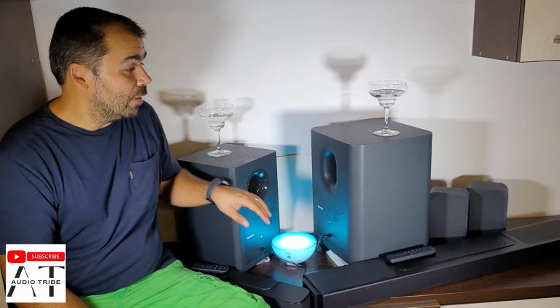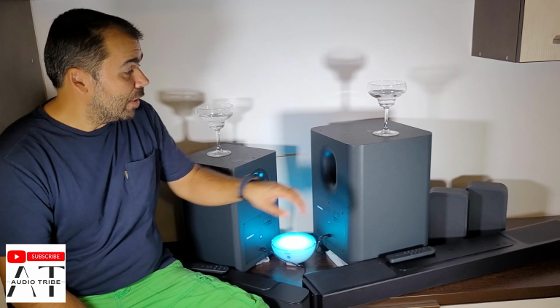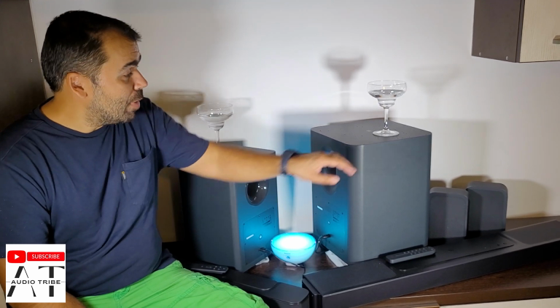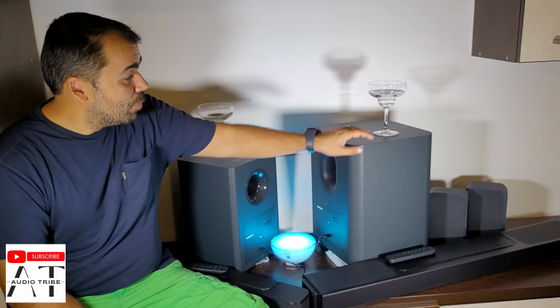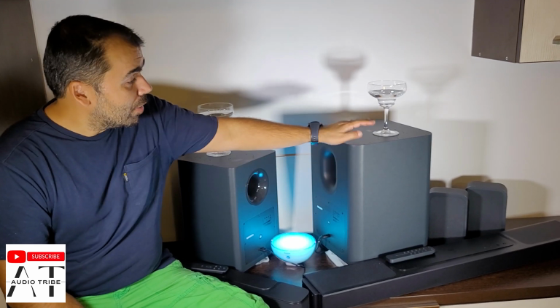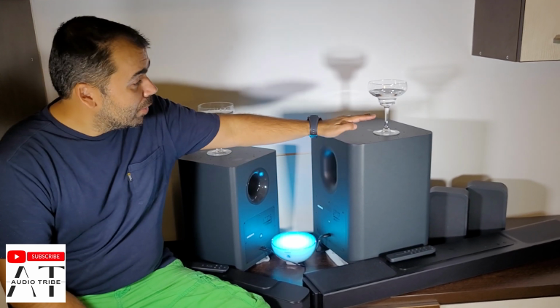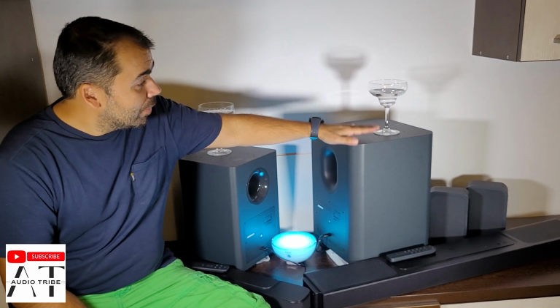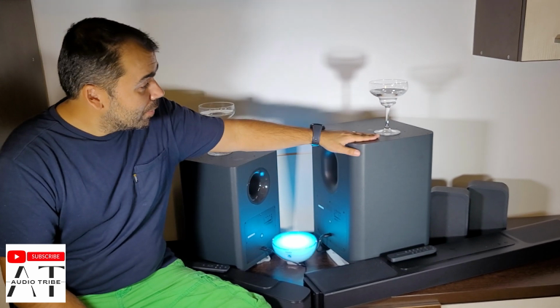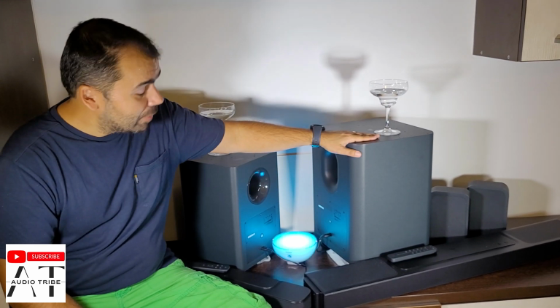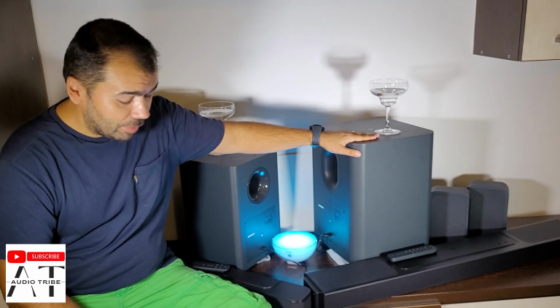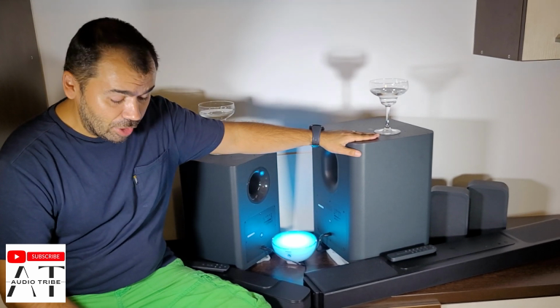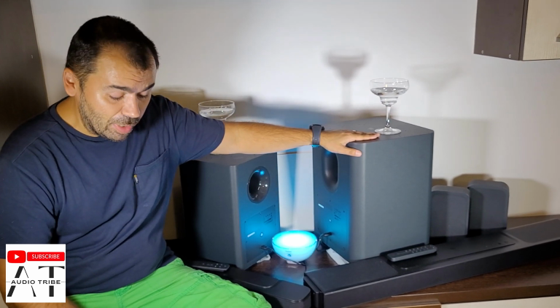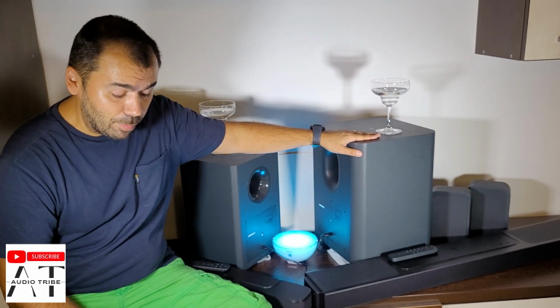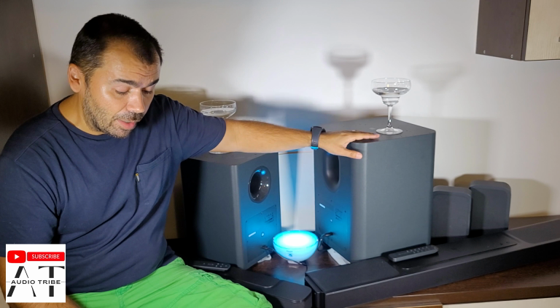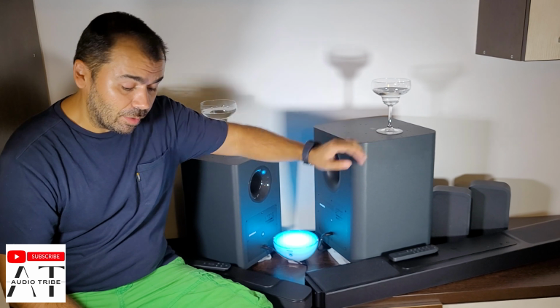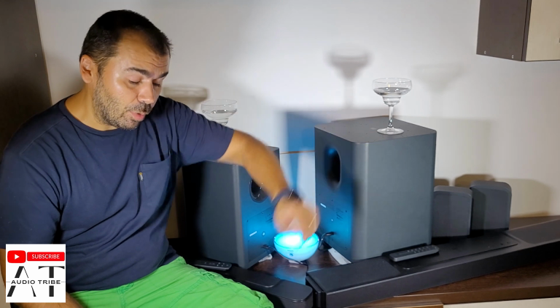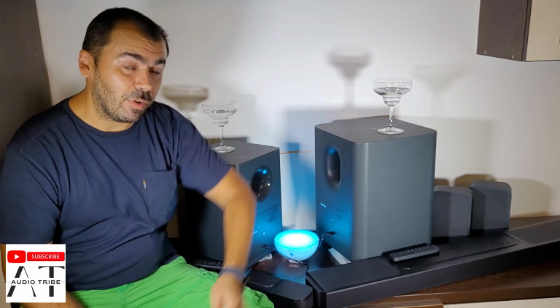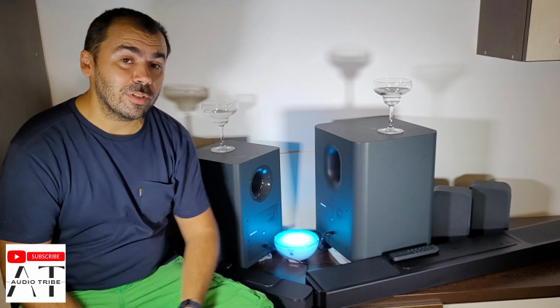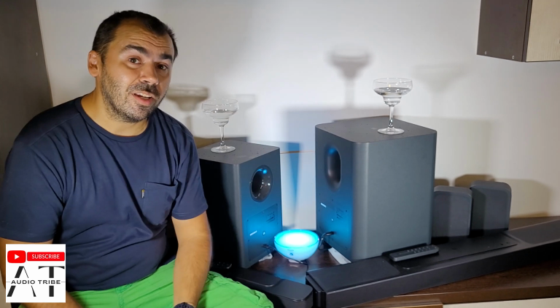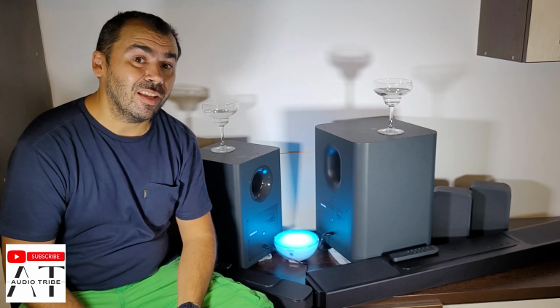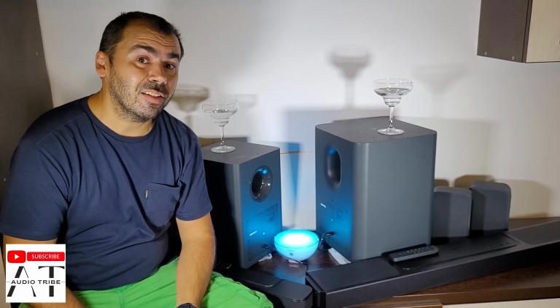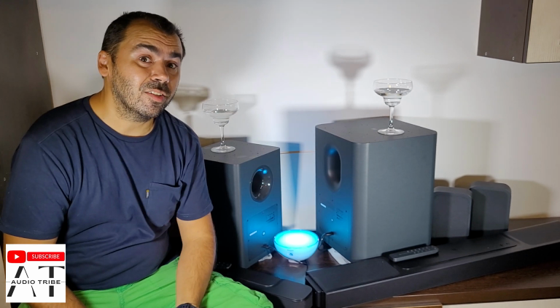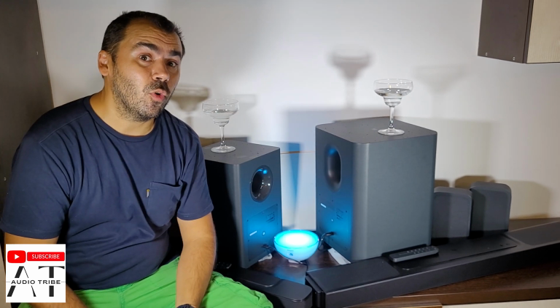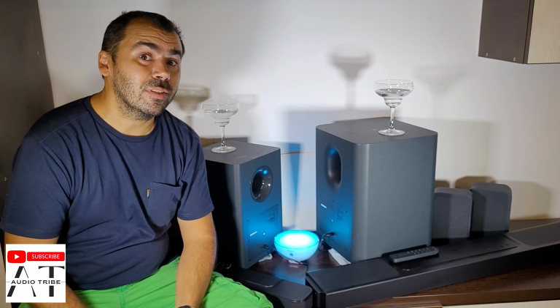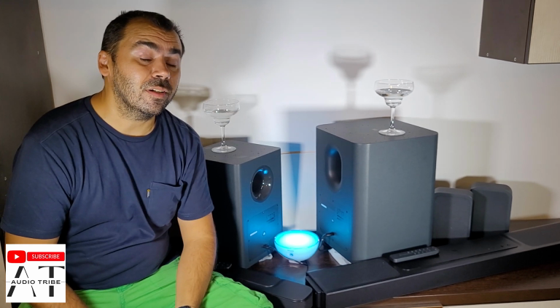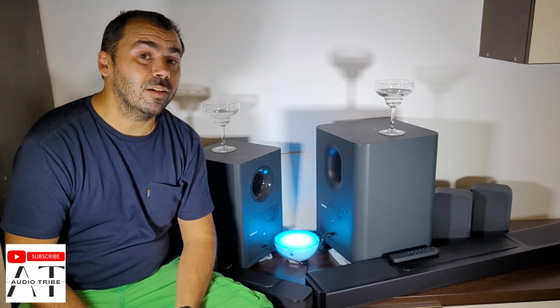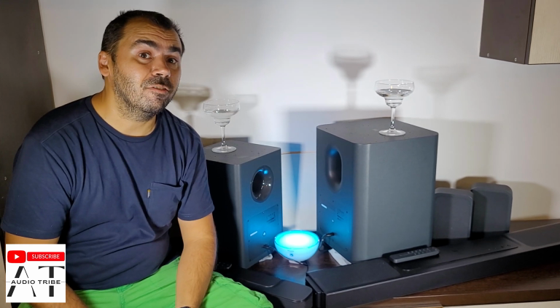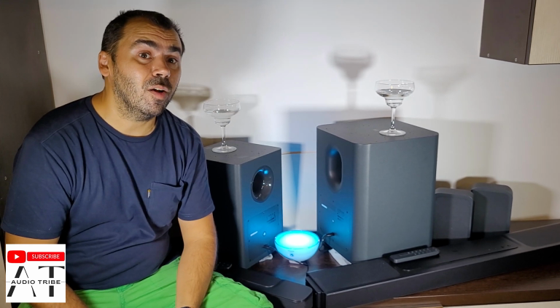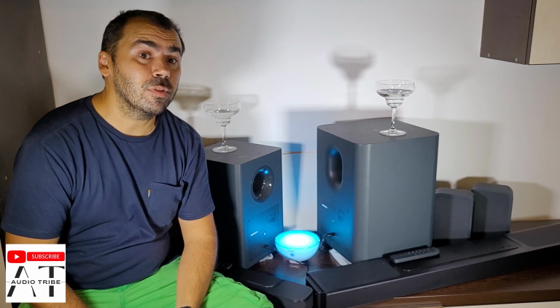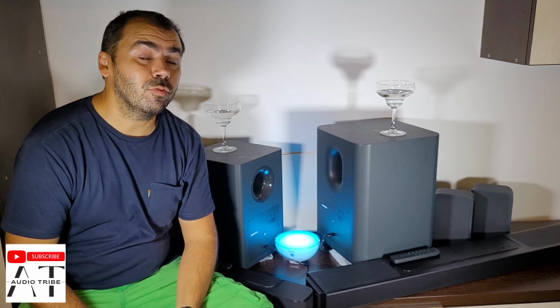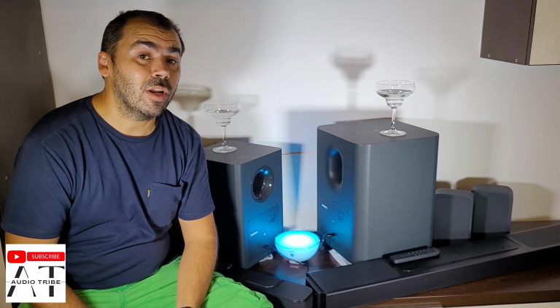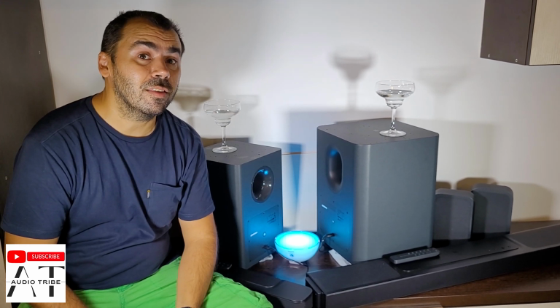Remember, the JBL BAR 1300 costs $1,400.